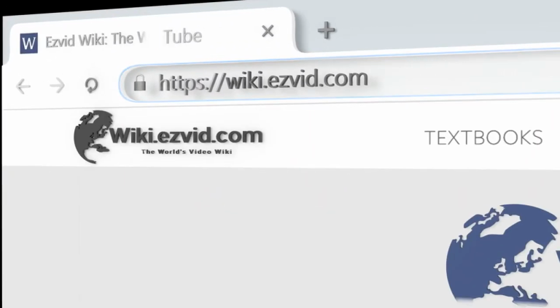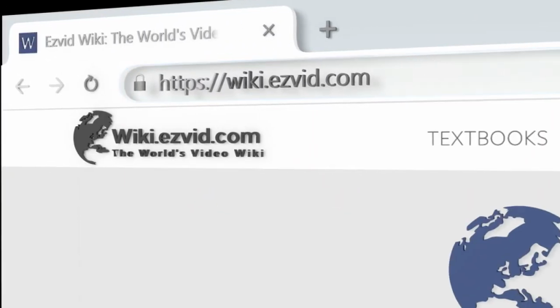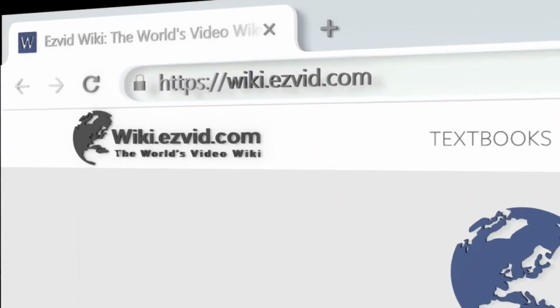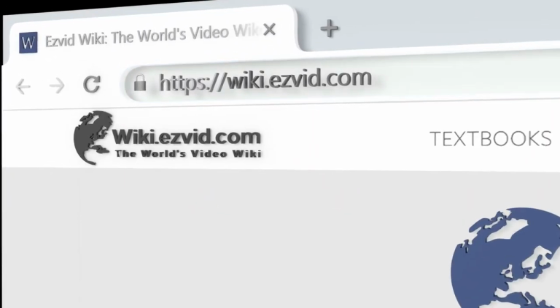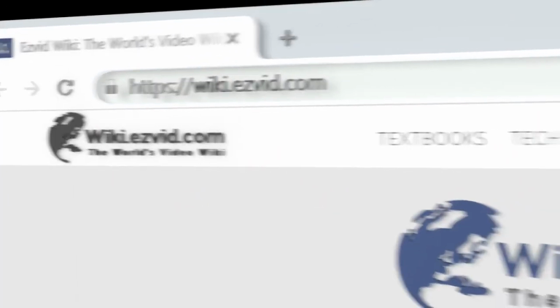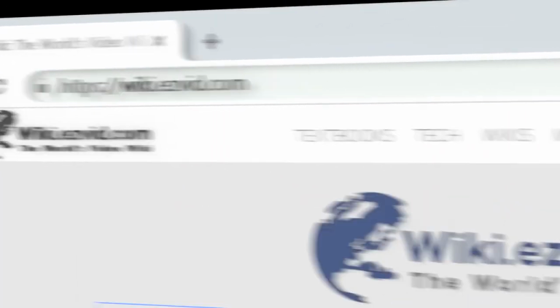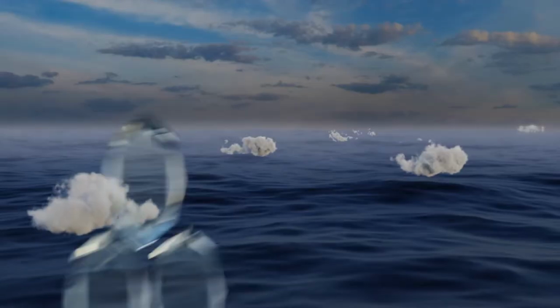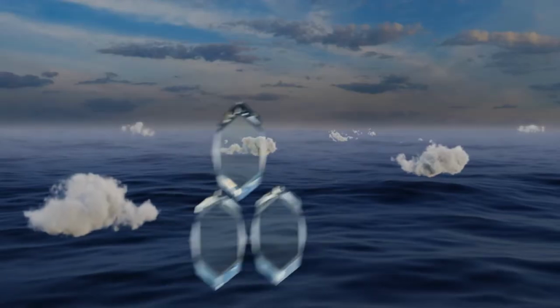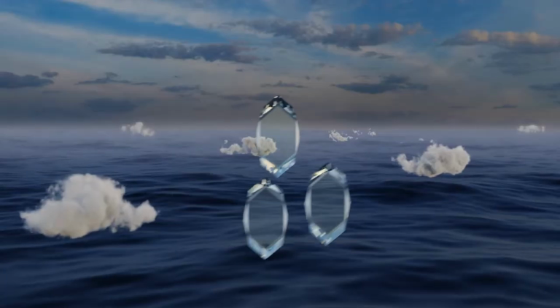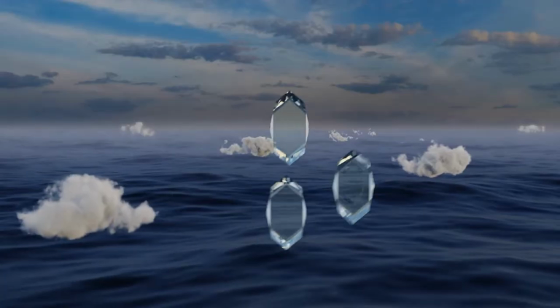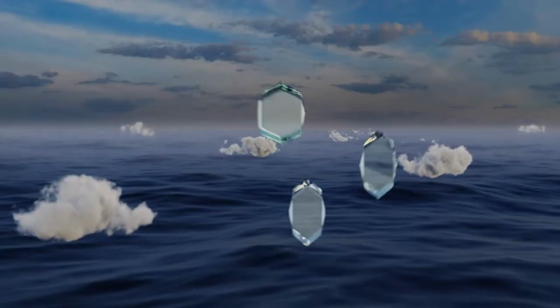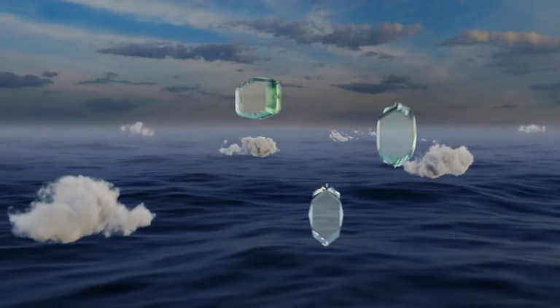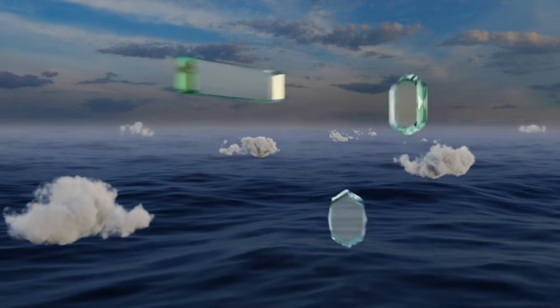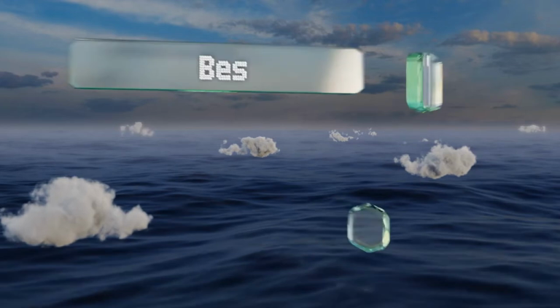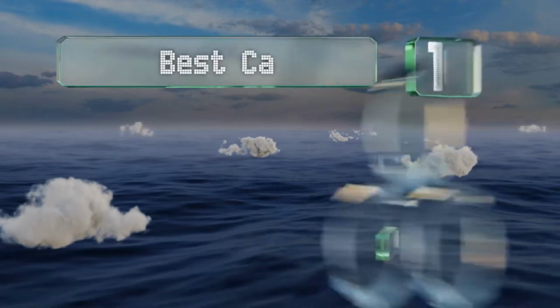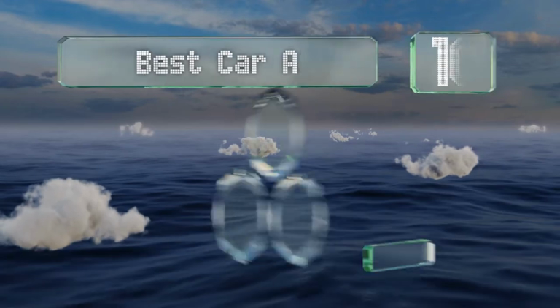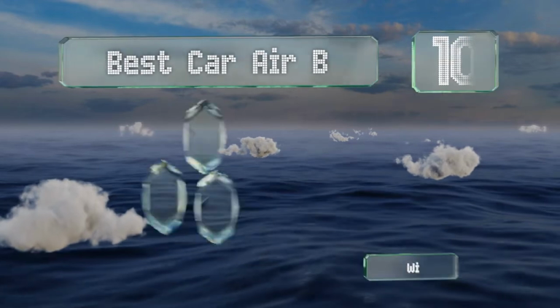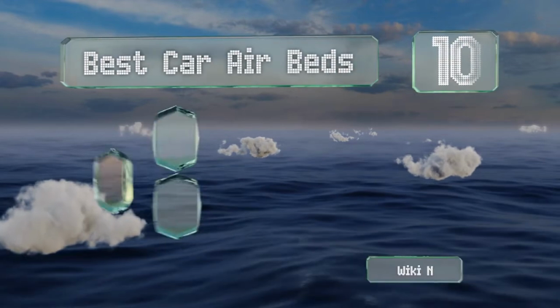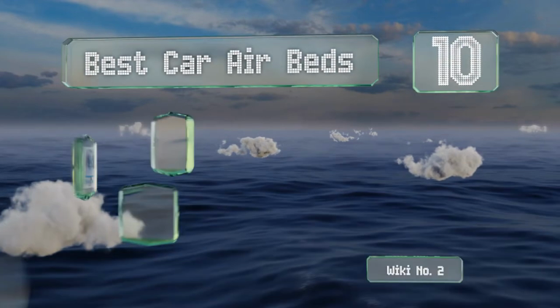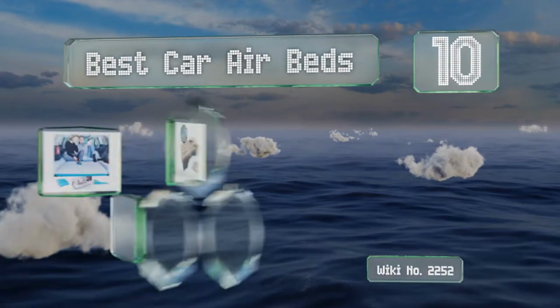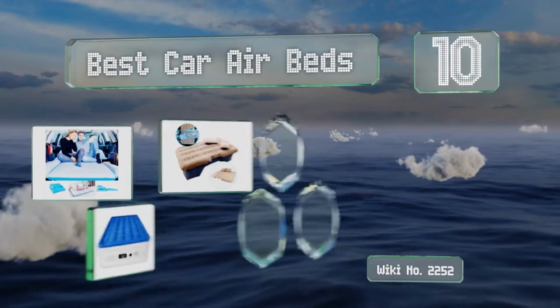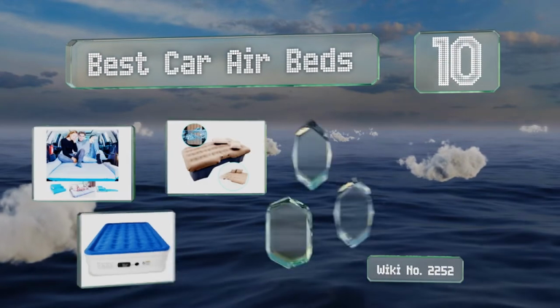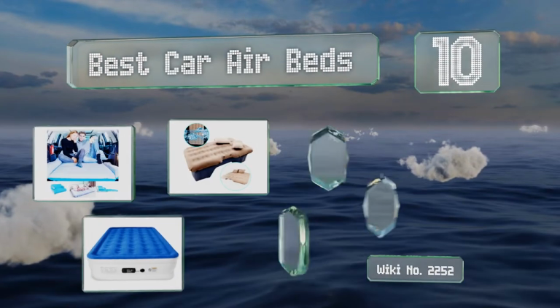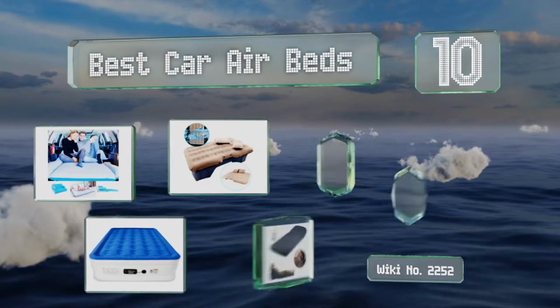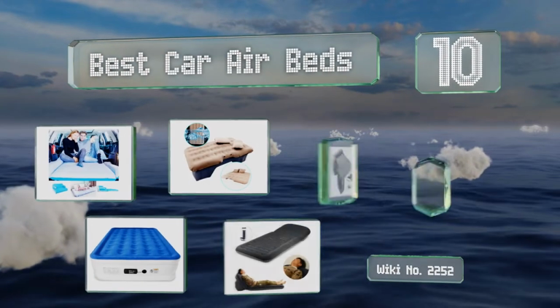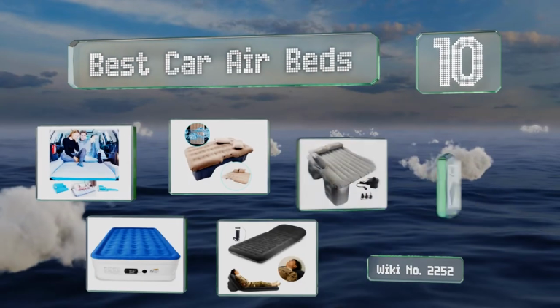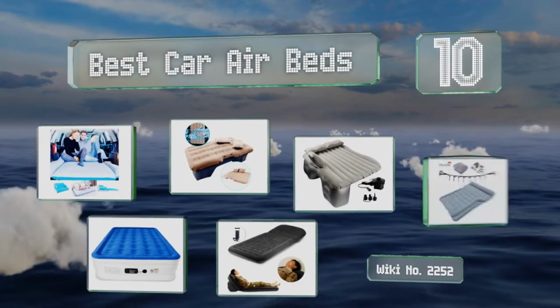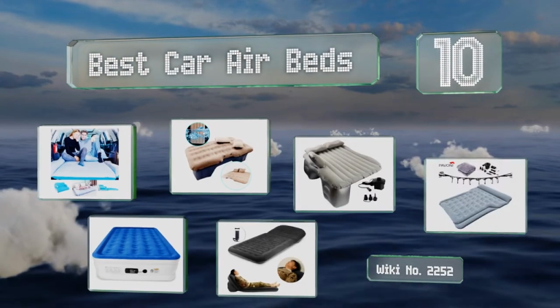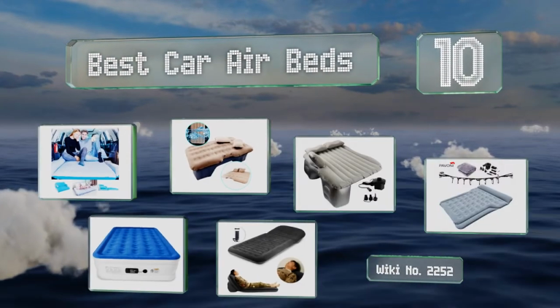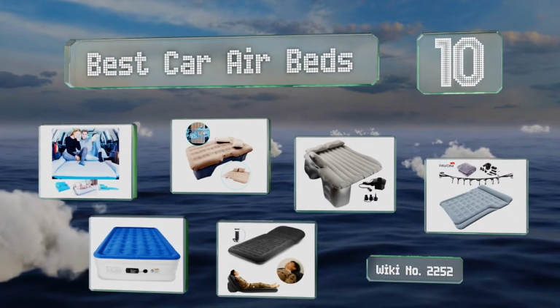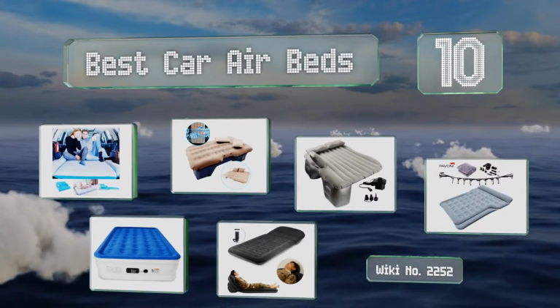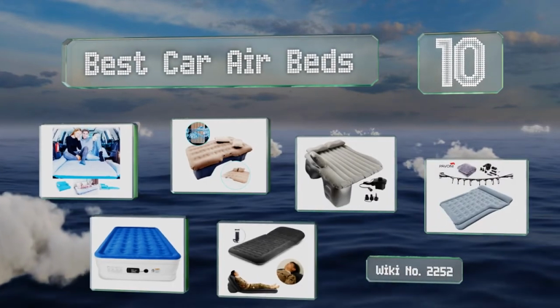EasyVid presents the 10 best car airbeds. Let's get started with the list.